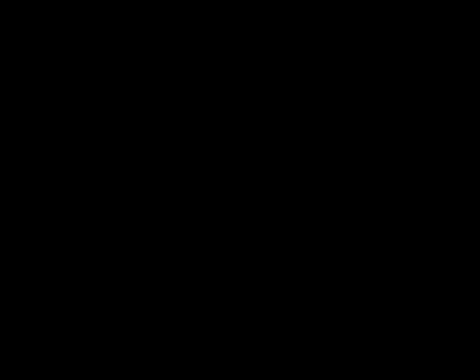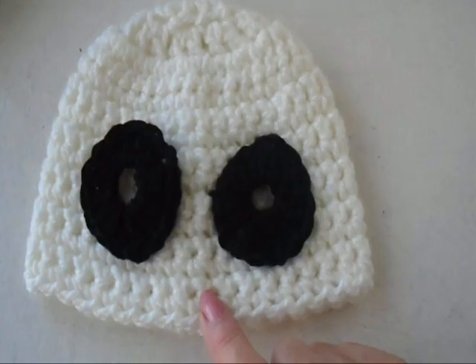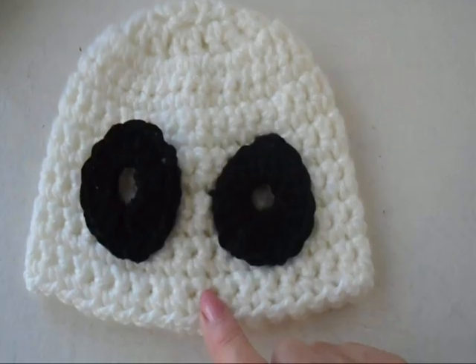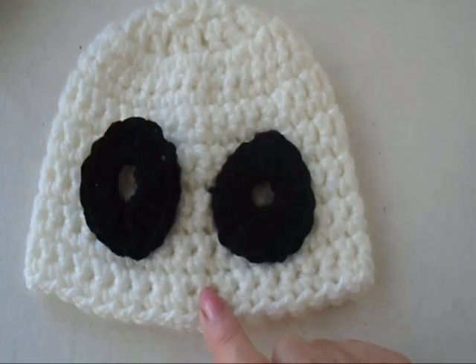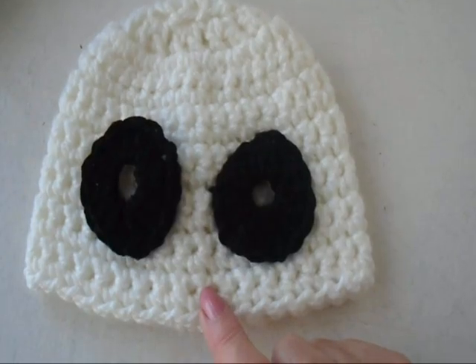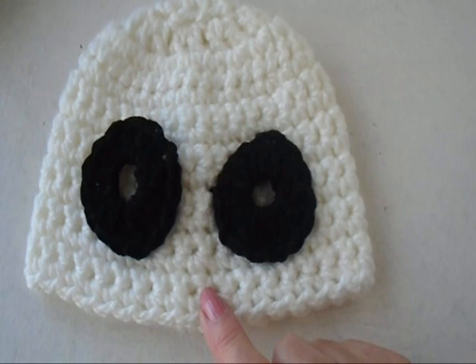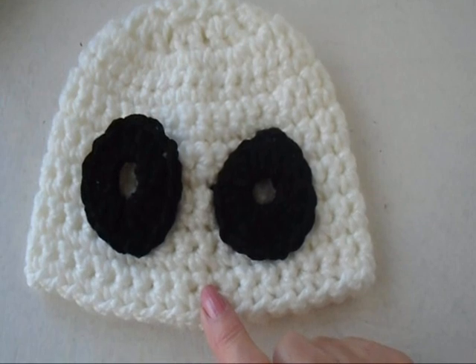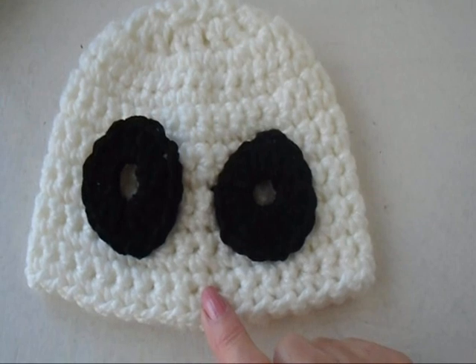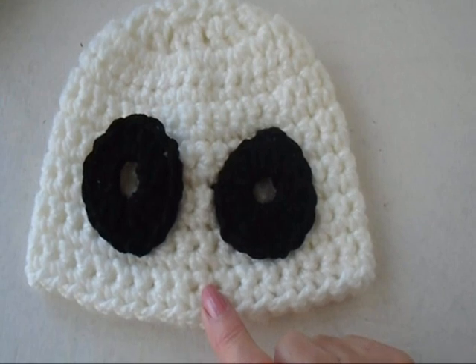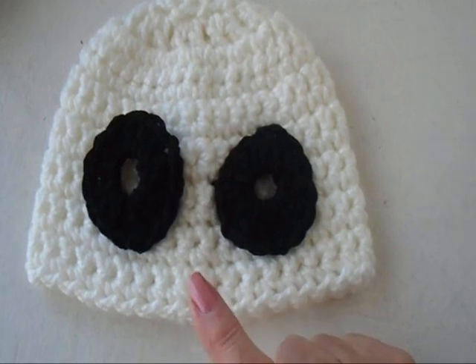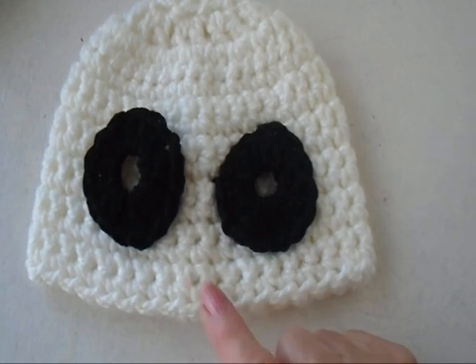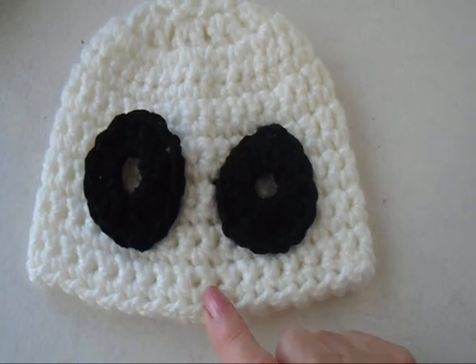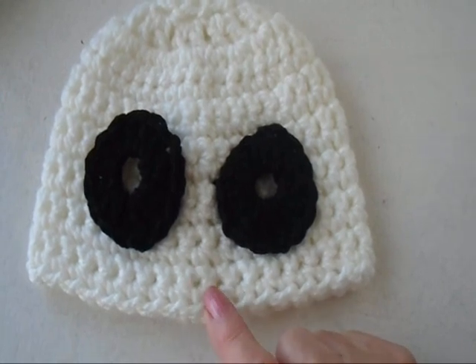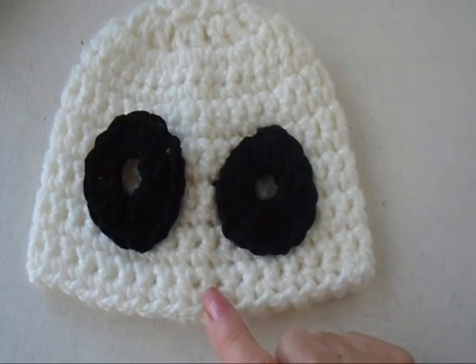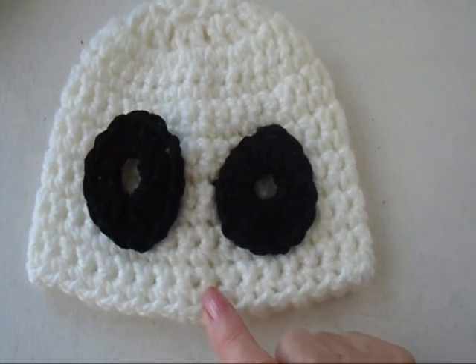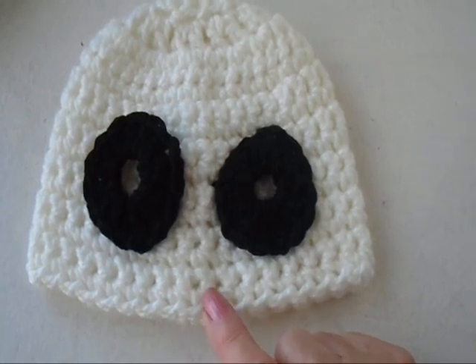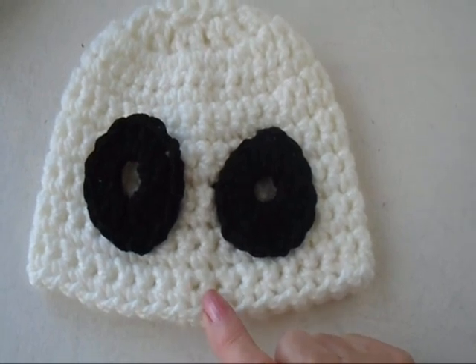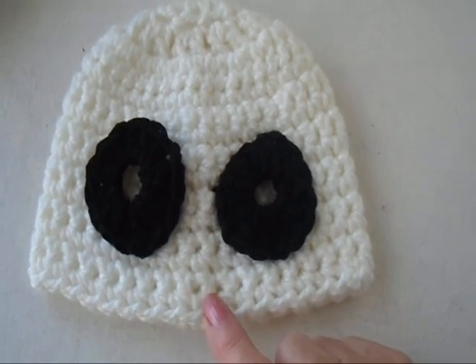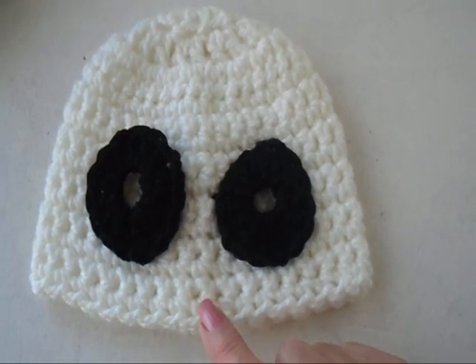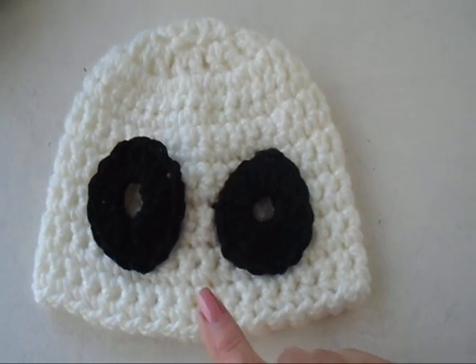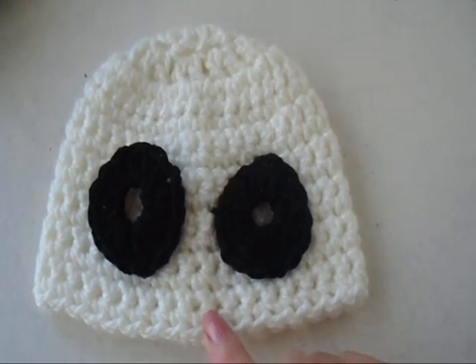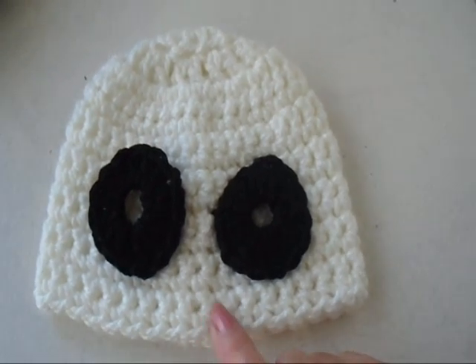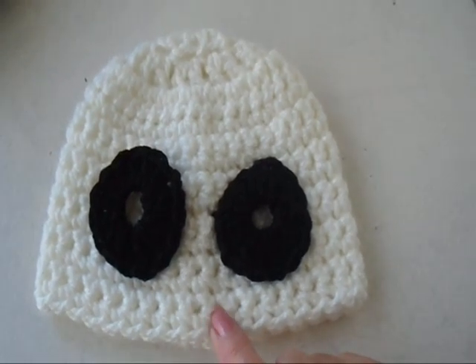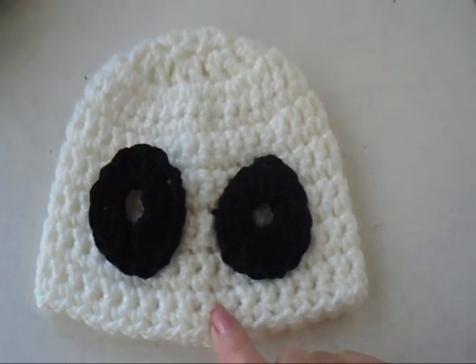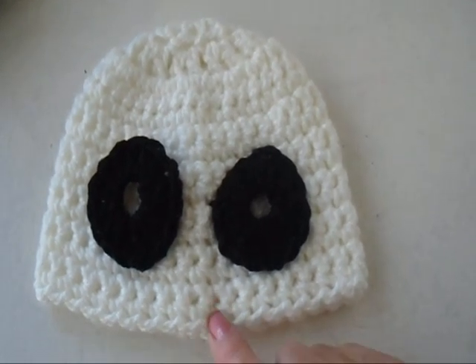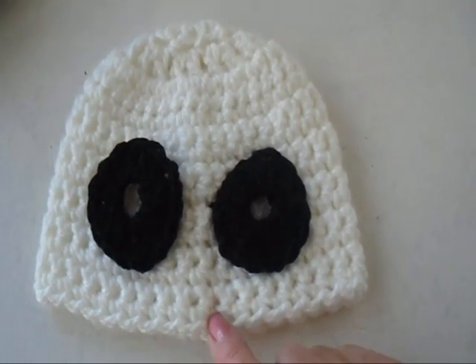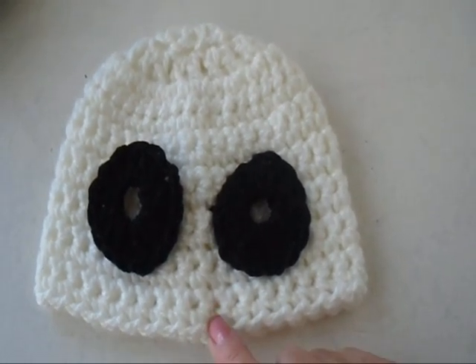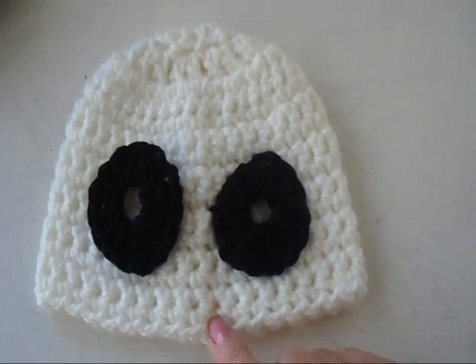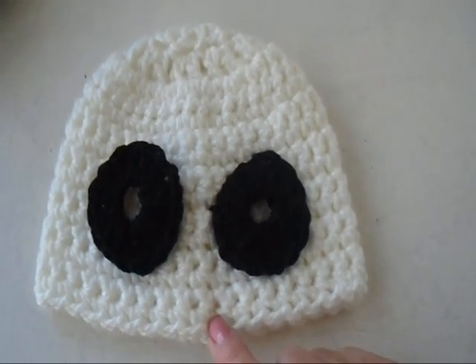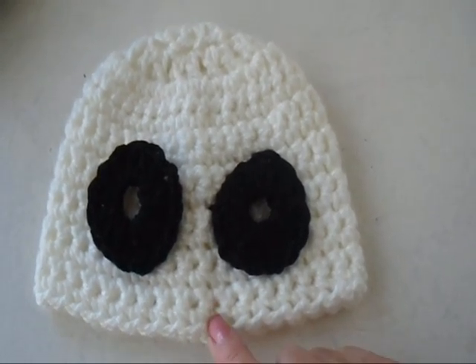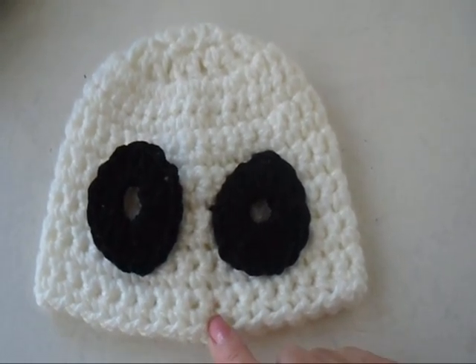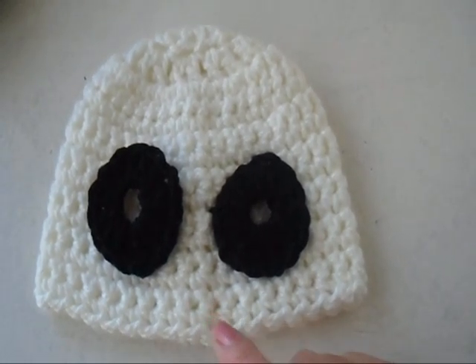Hi everyone, this is Emma. Today I'm going to show you how you can make an easy ghost hat for Halloween. So let's get started.